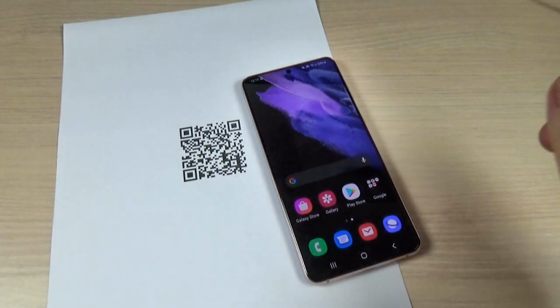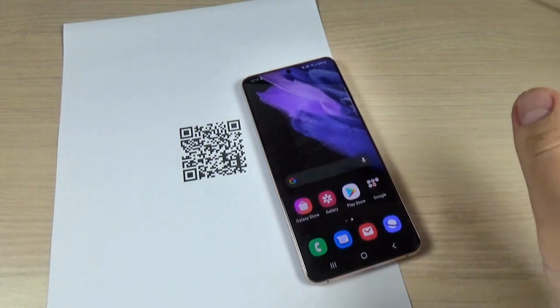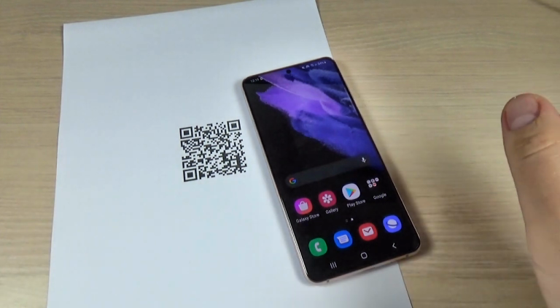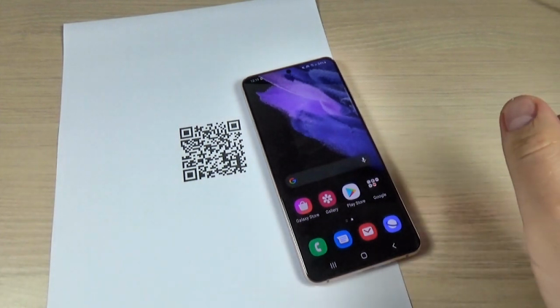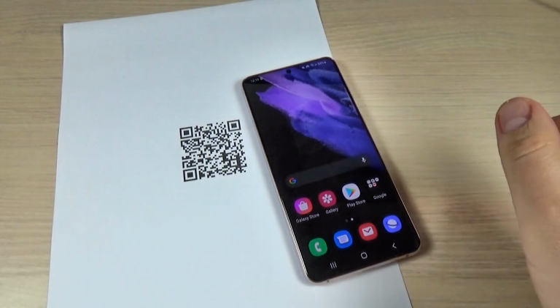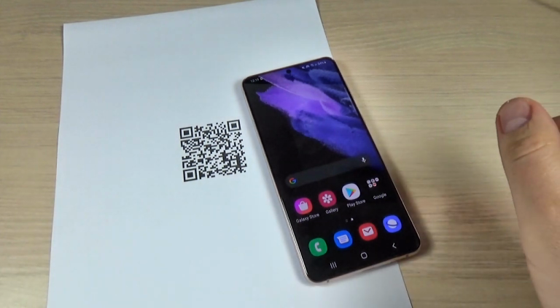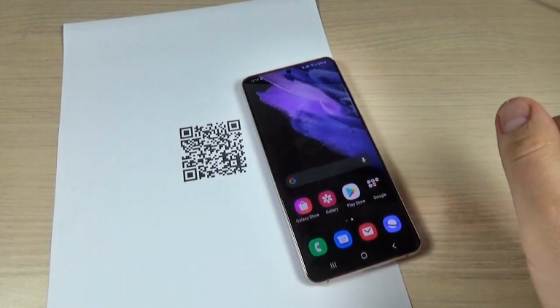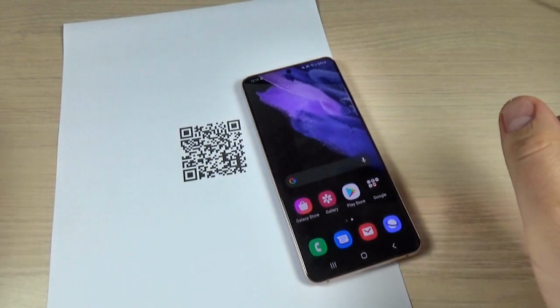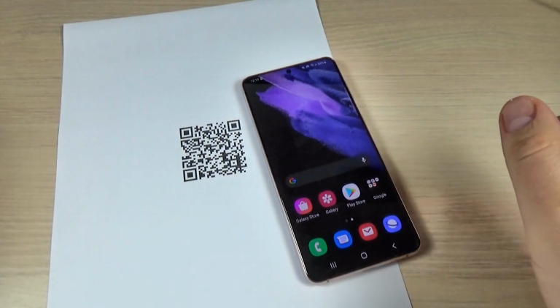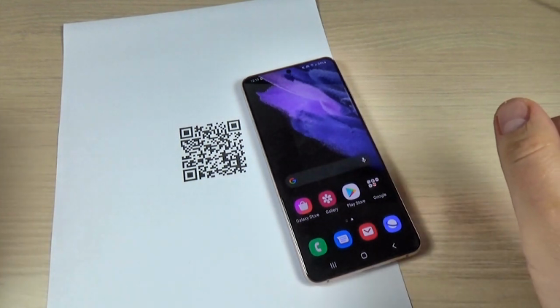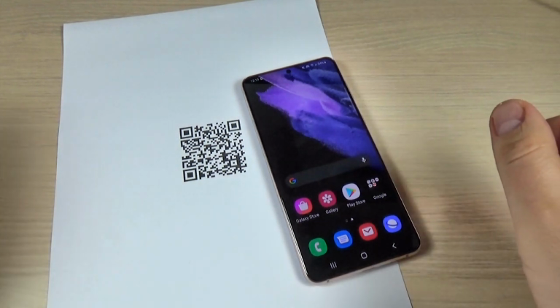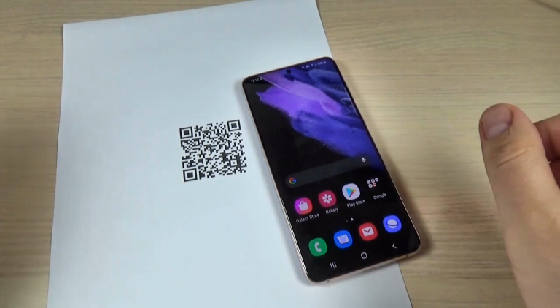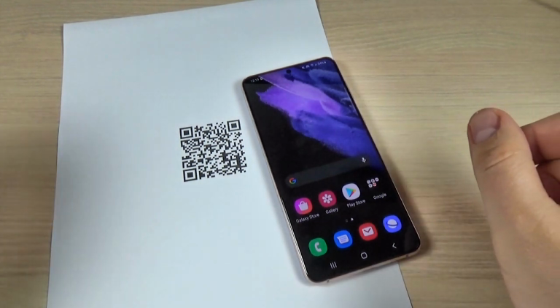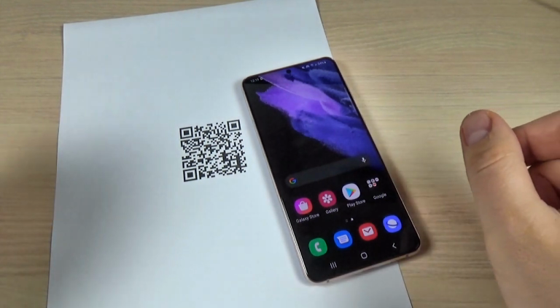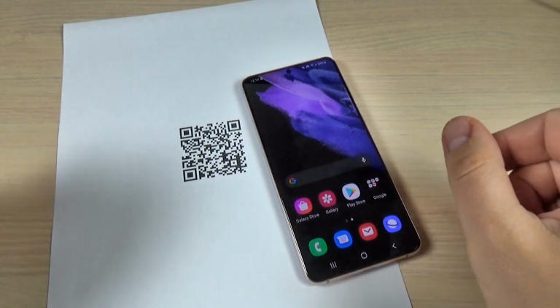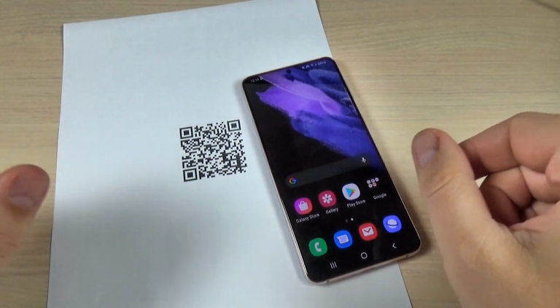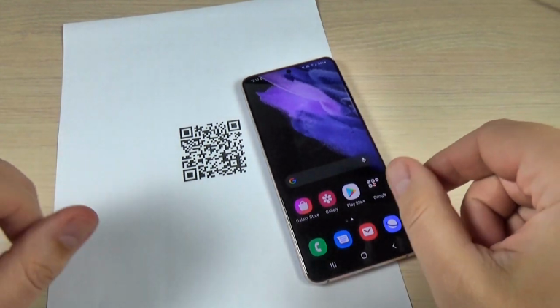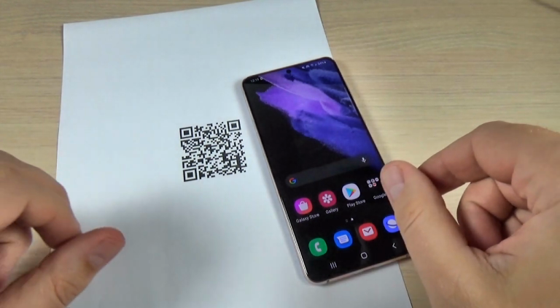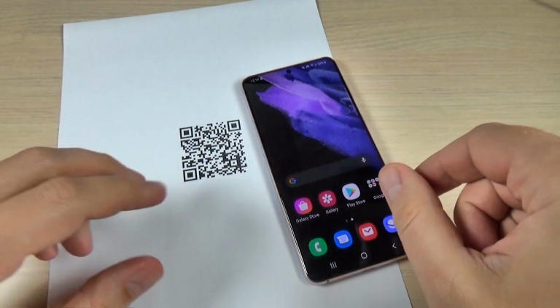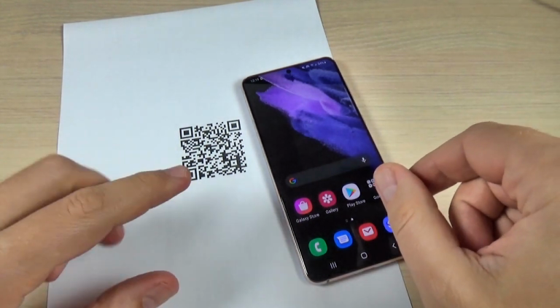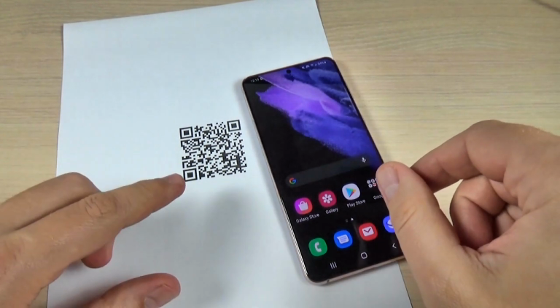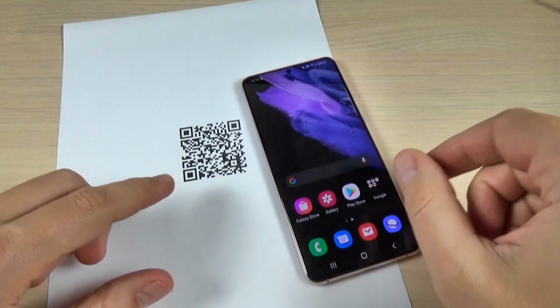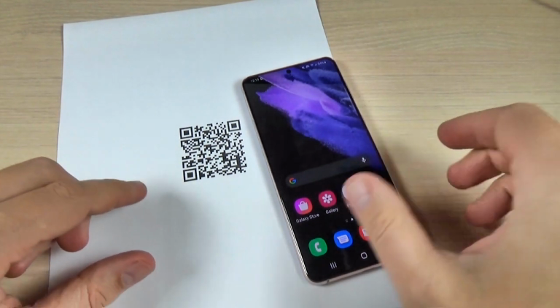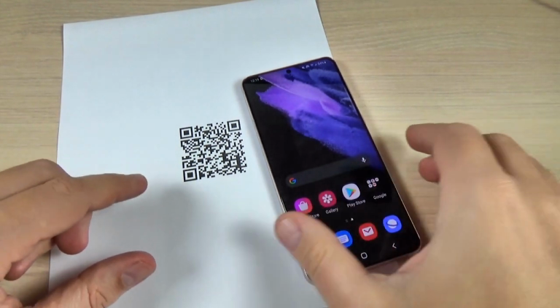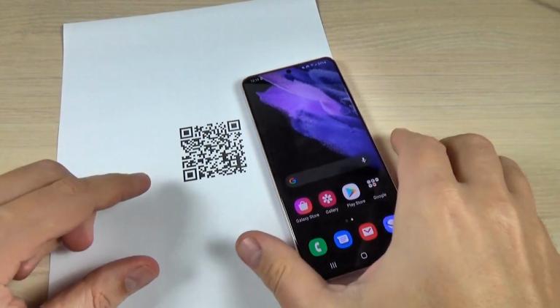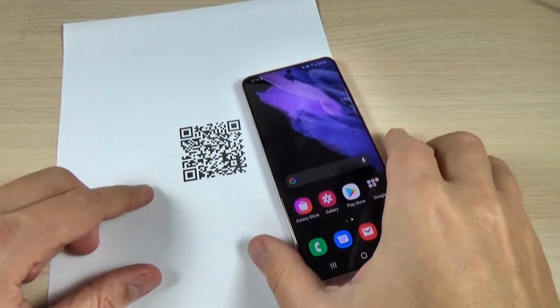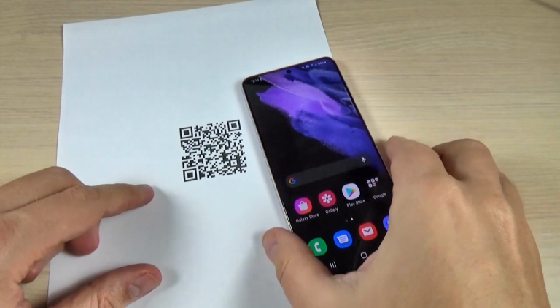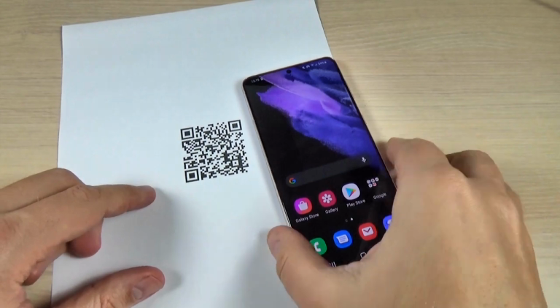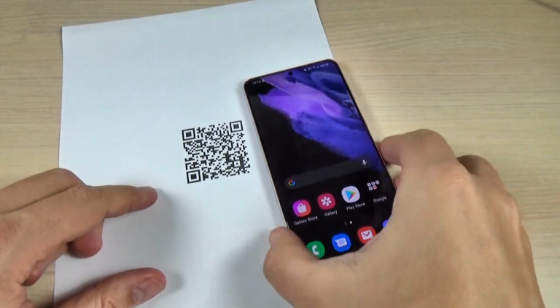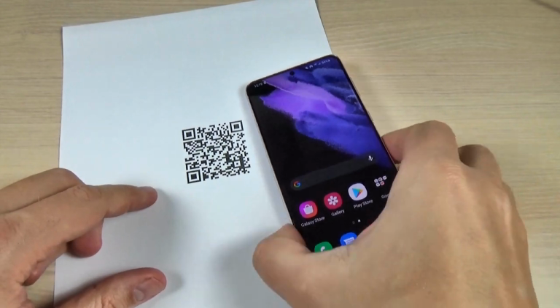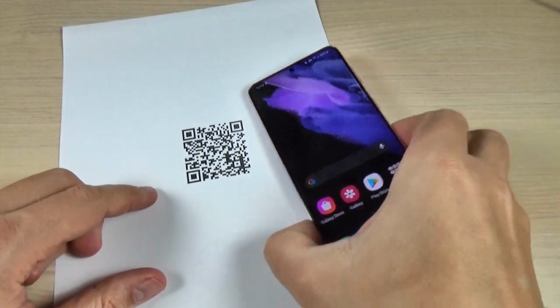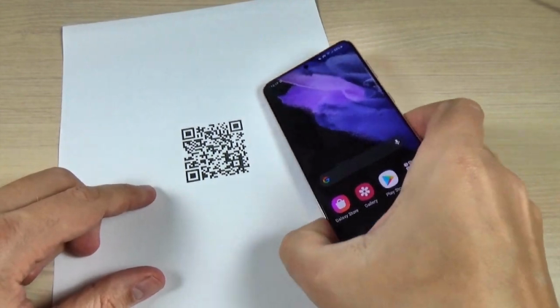Hi guys, in this tutorial I will show you how to scan a QR code, so let's do it.